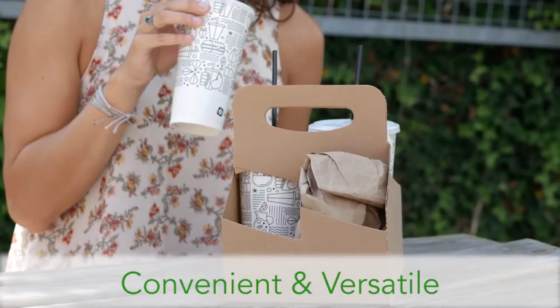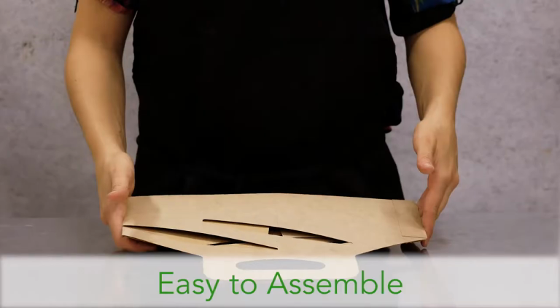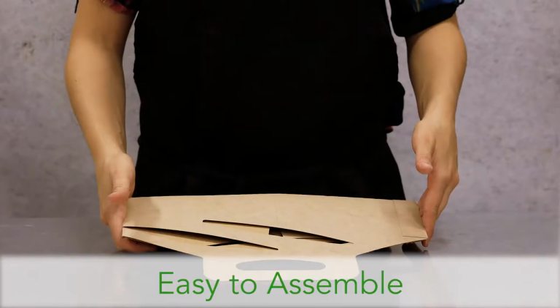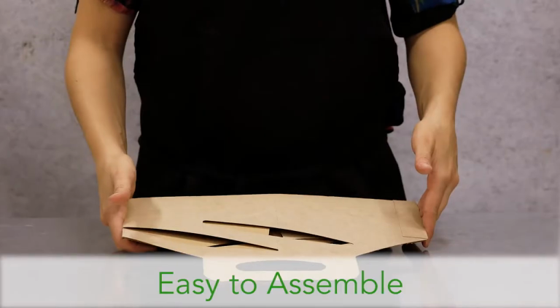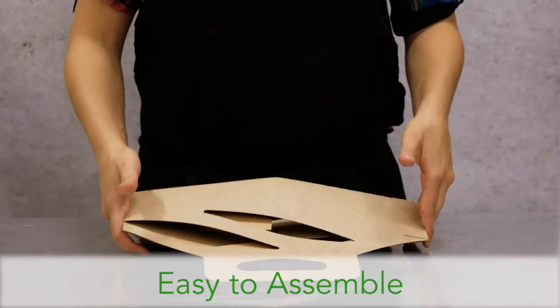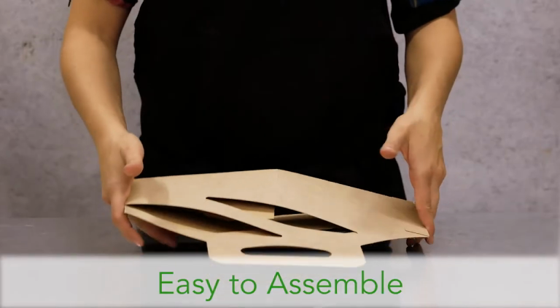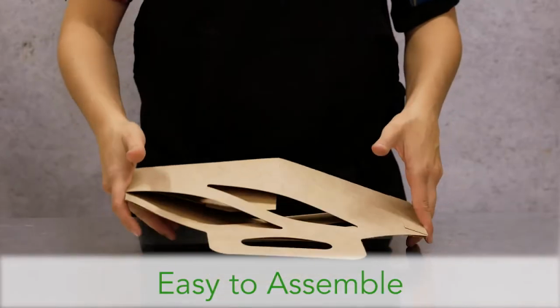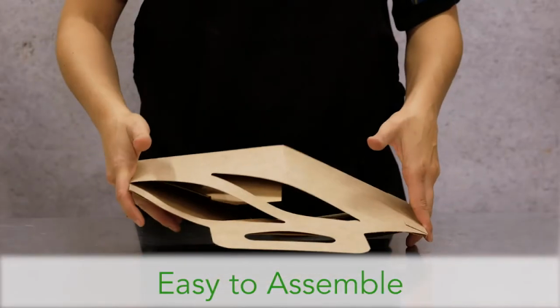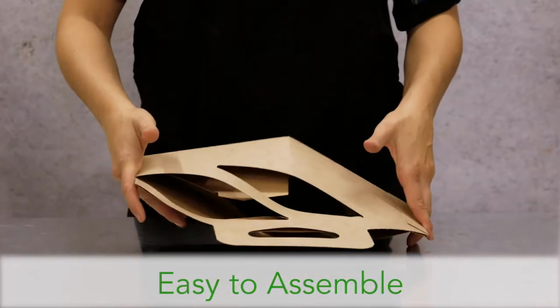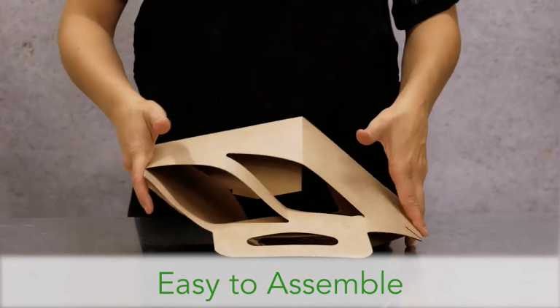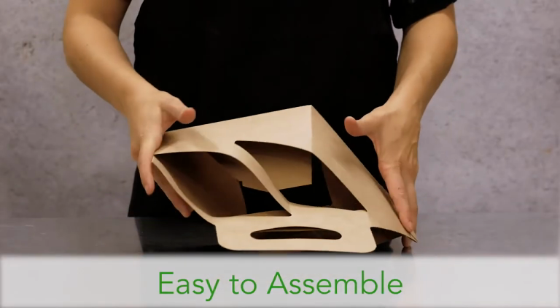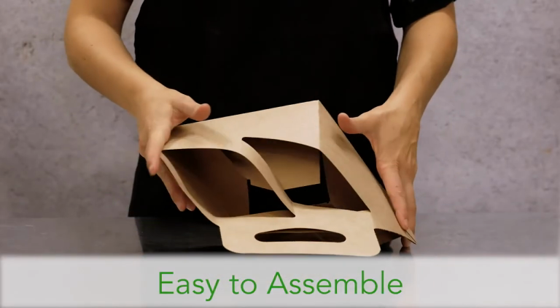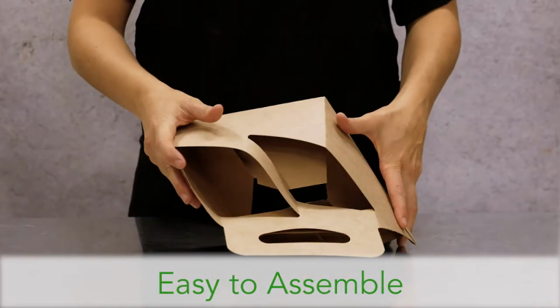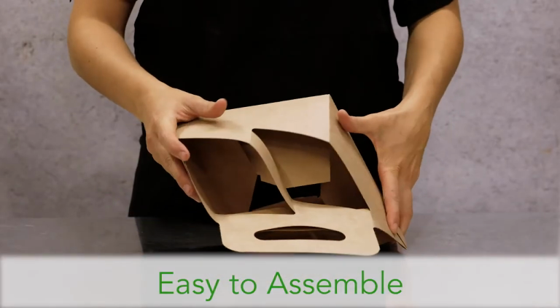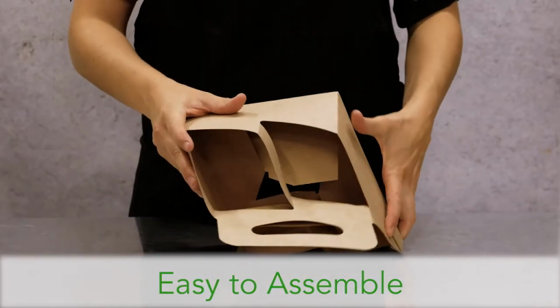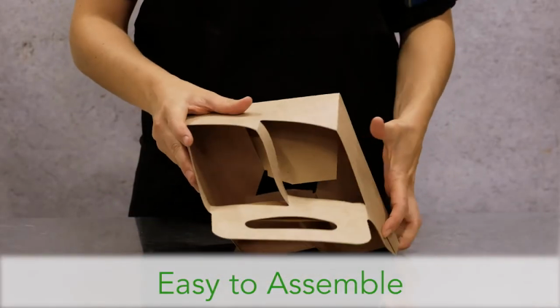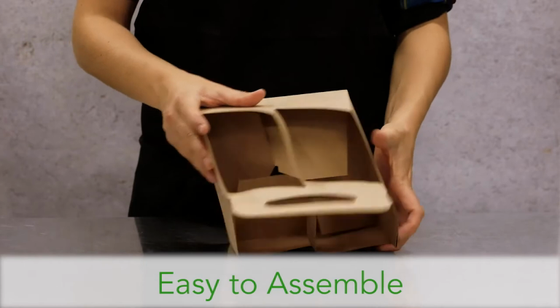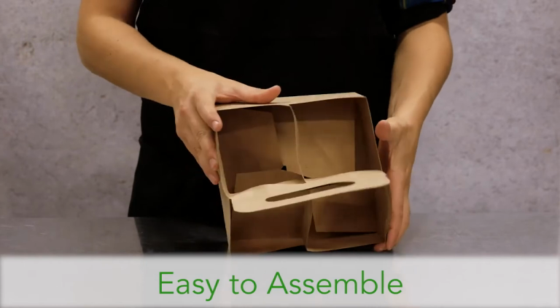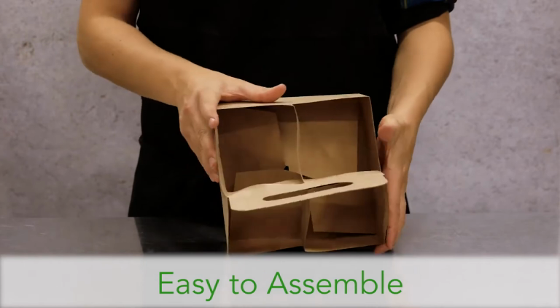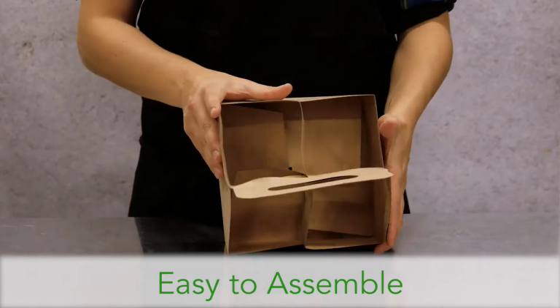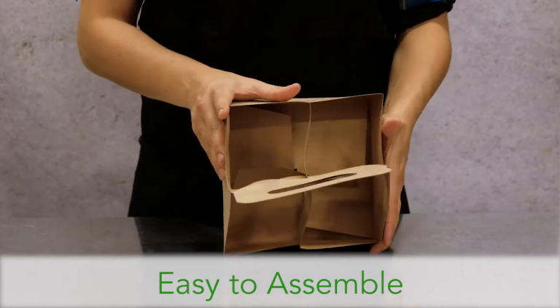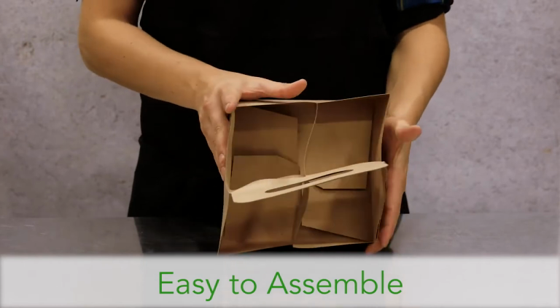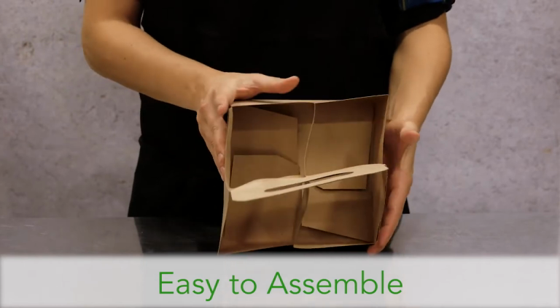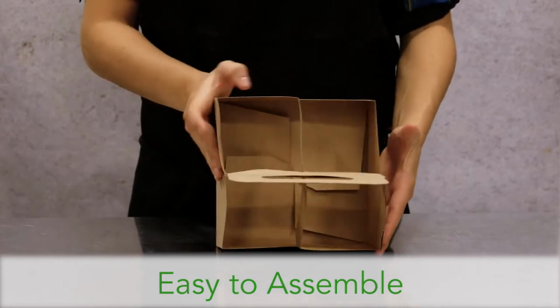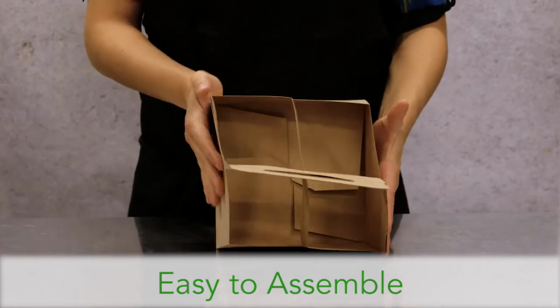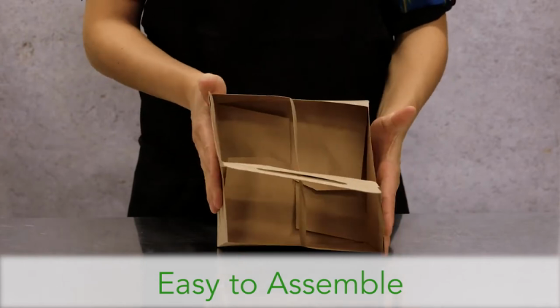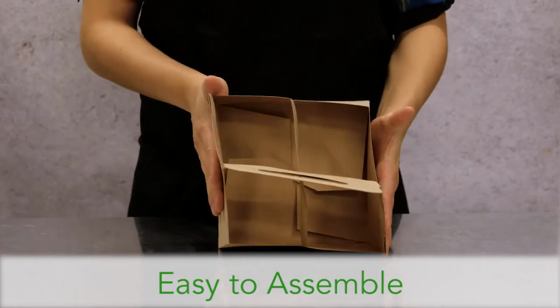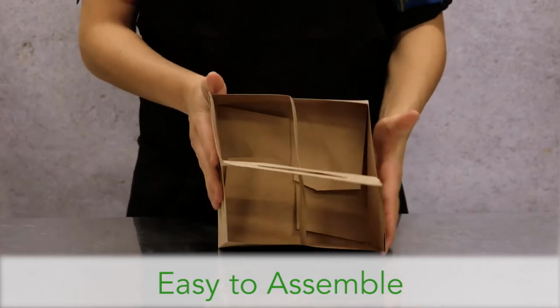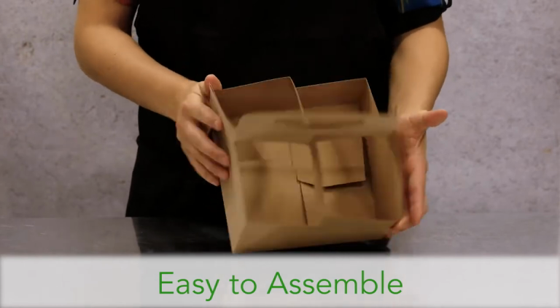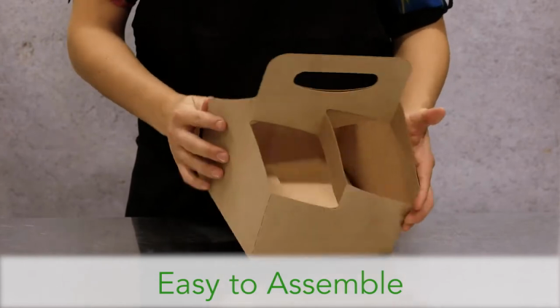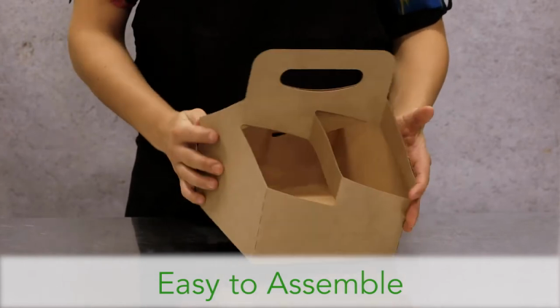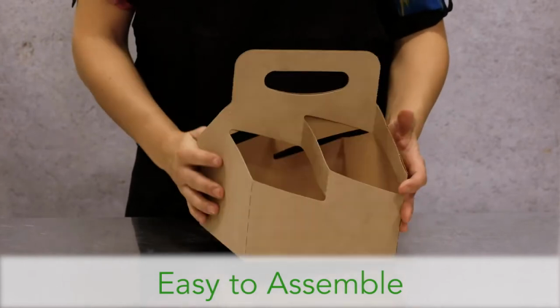Assembly is simple. Press inward on the sides to lock the automatic bottom in place.